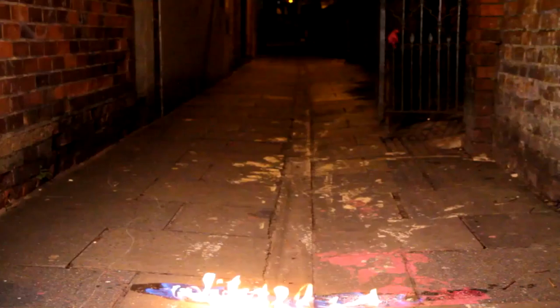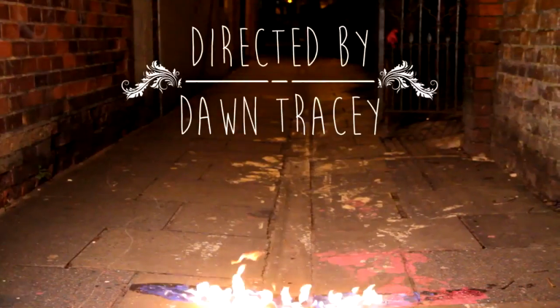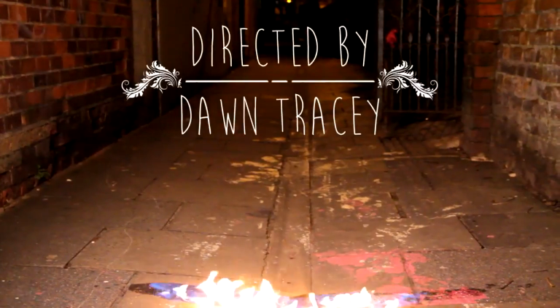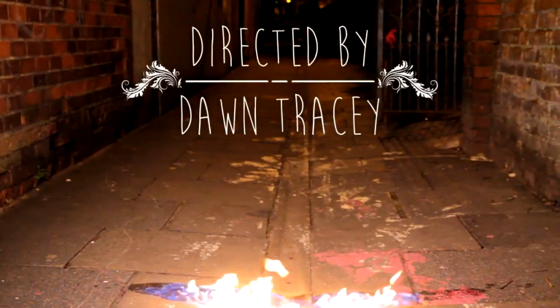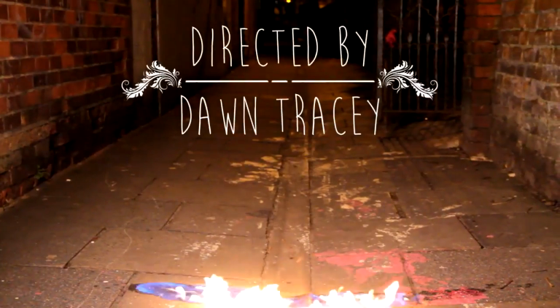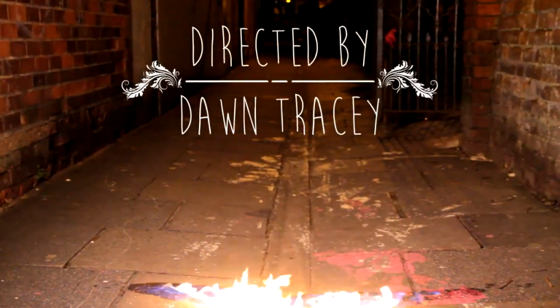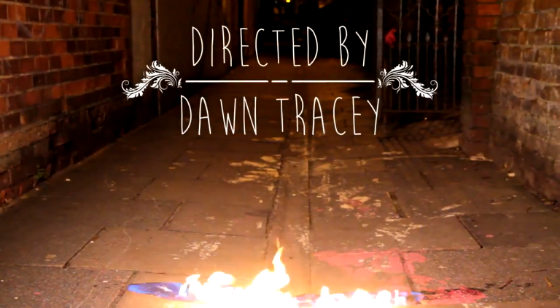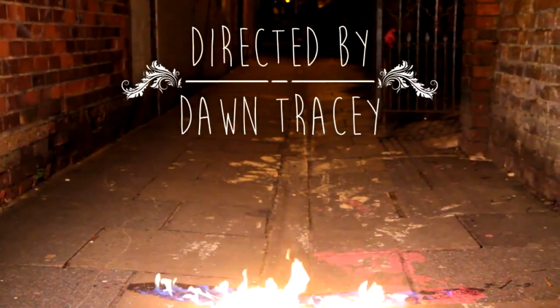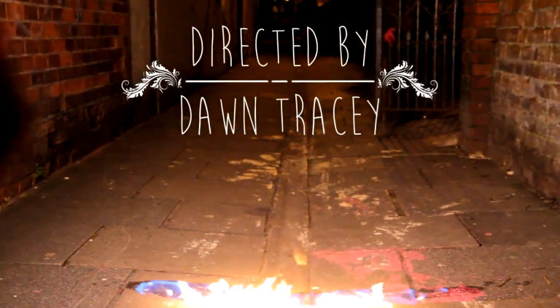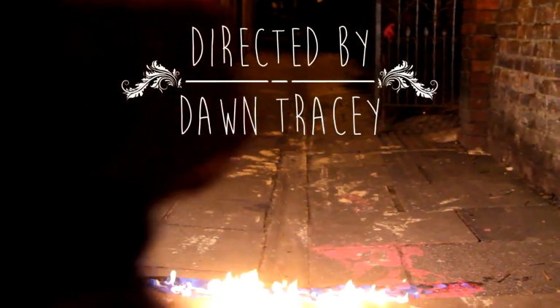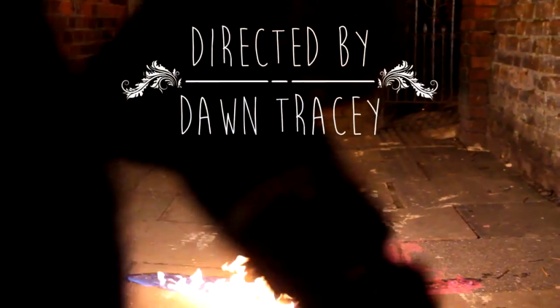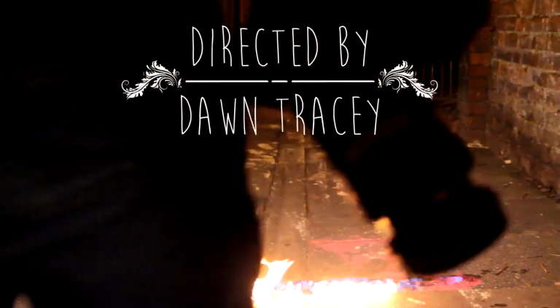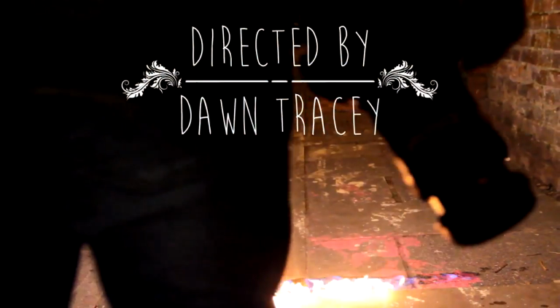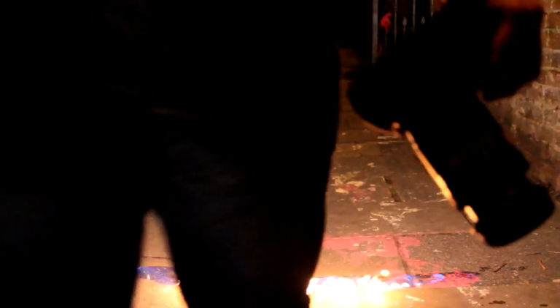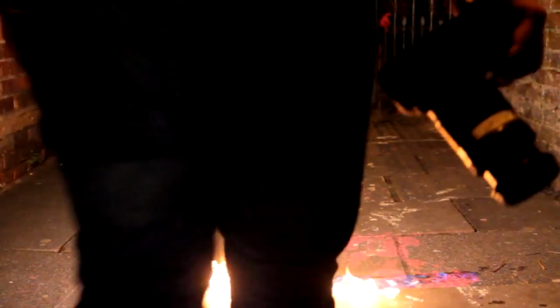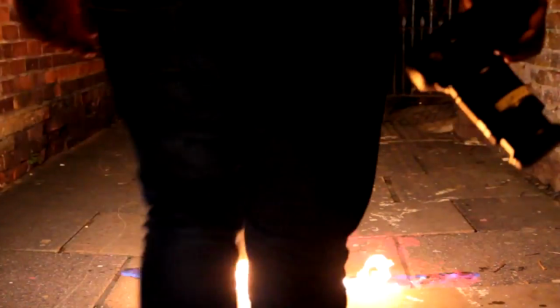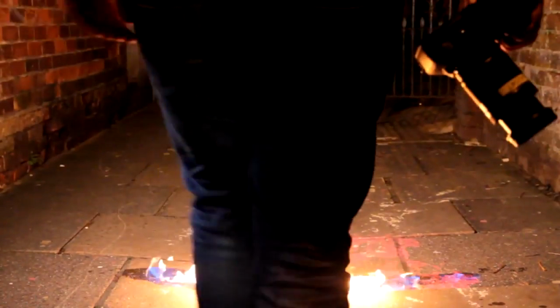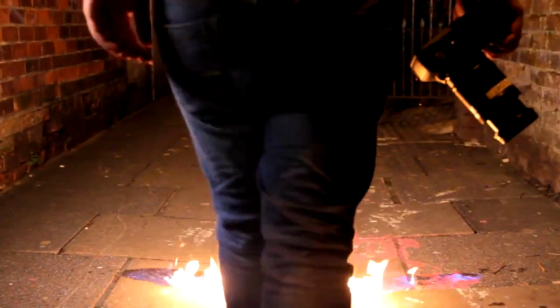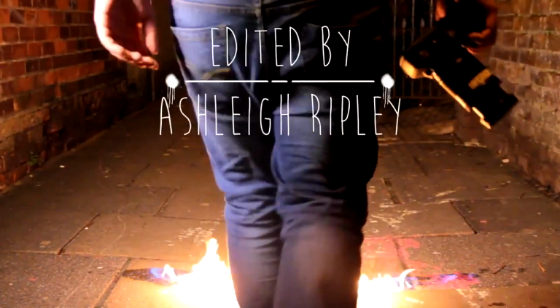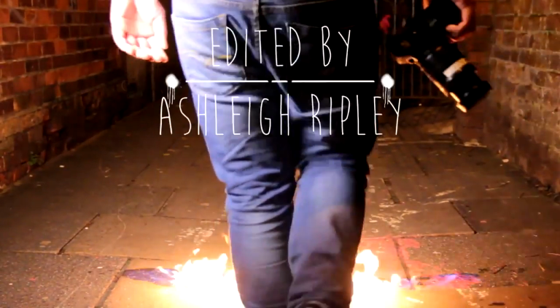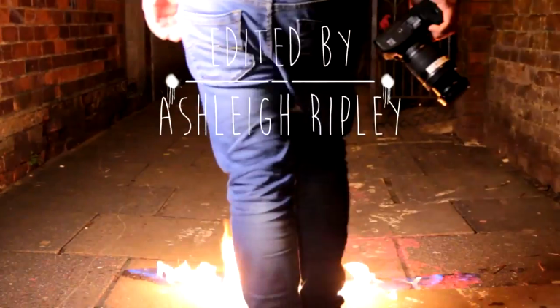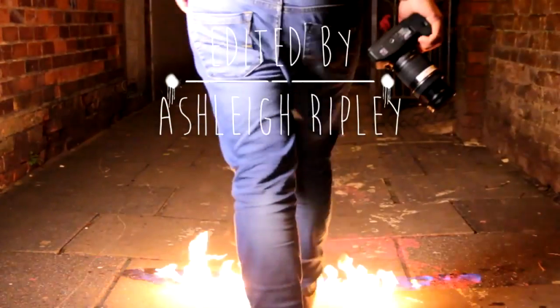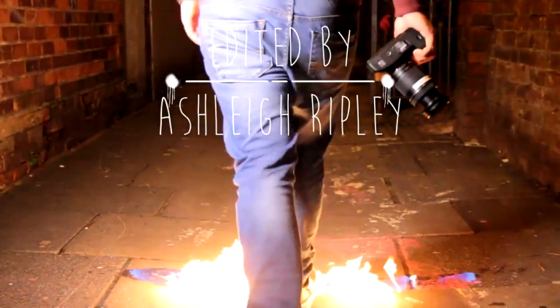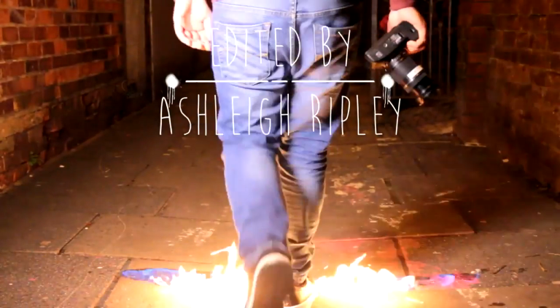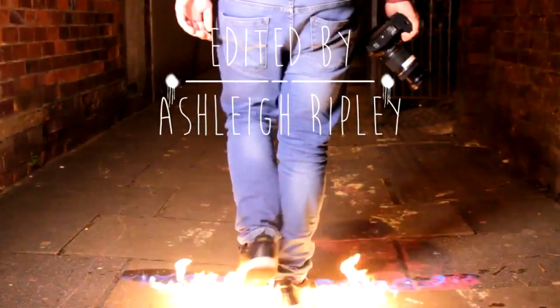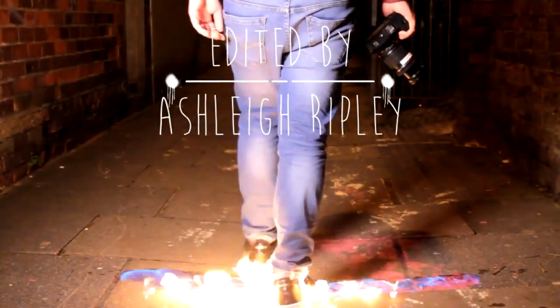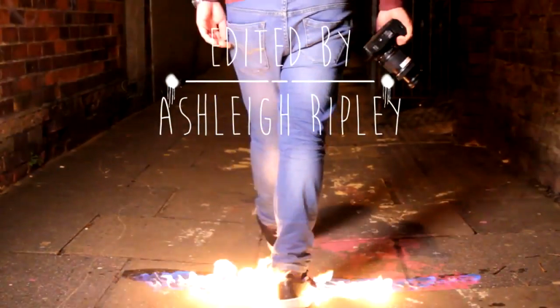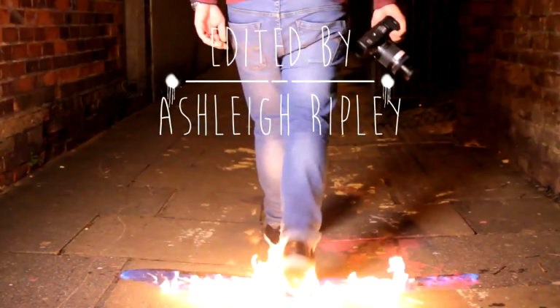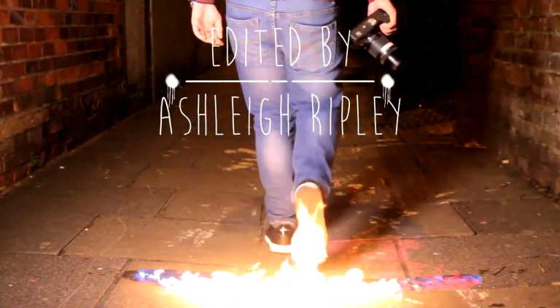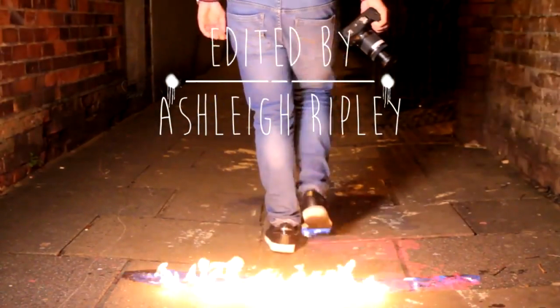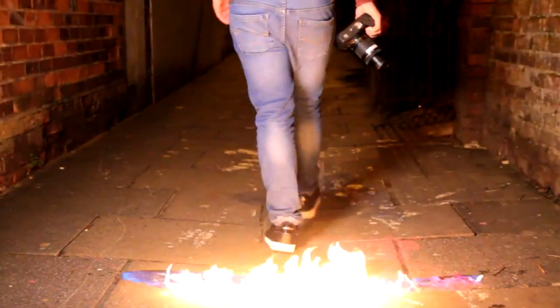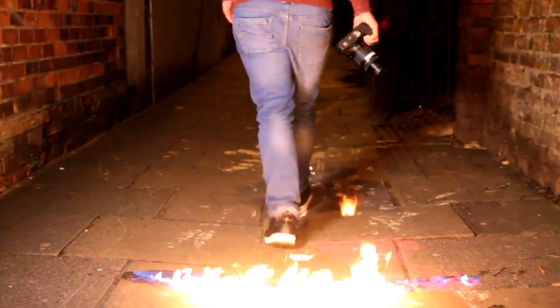And we are done. This is how you set up the 7D and the sound equipment.